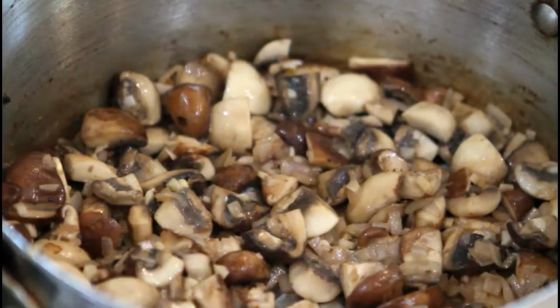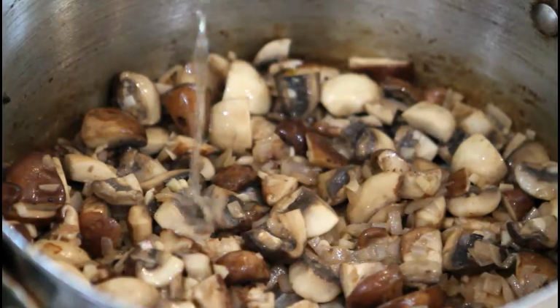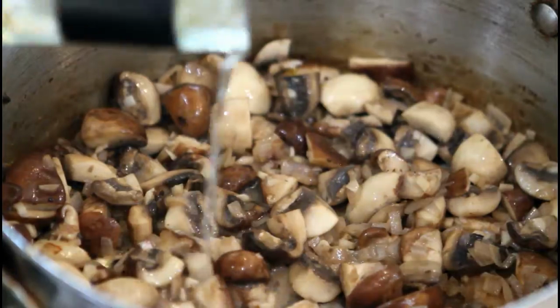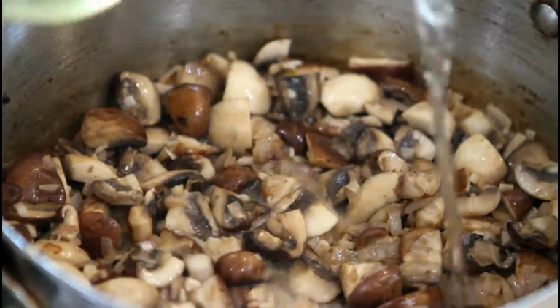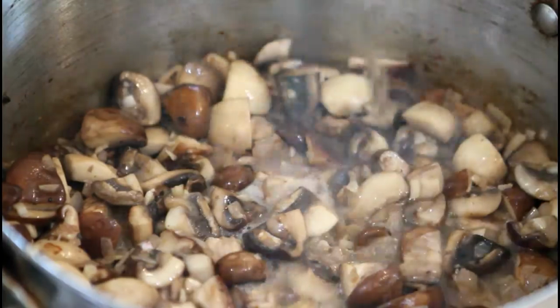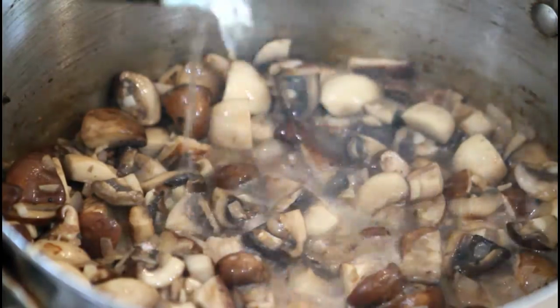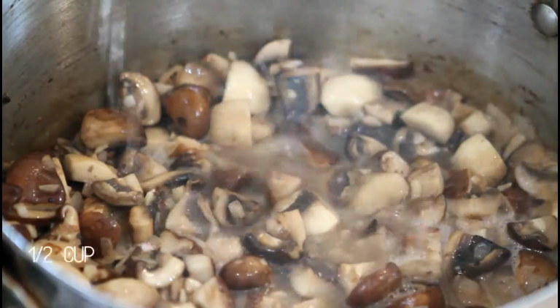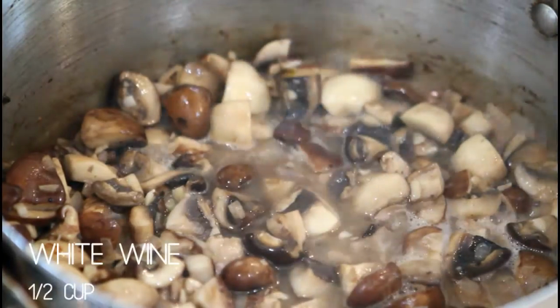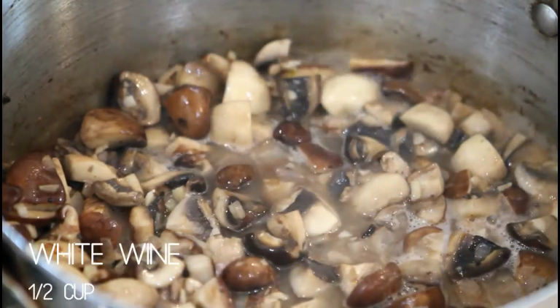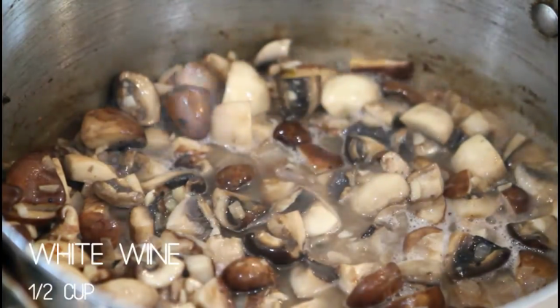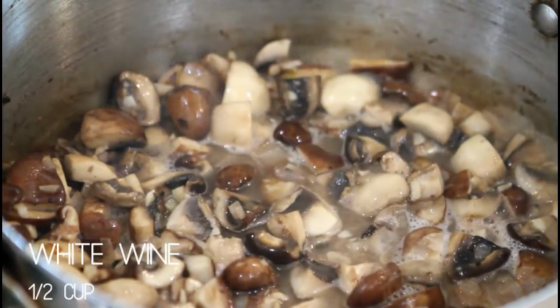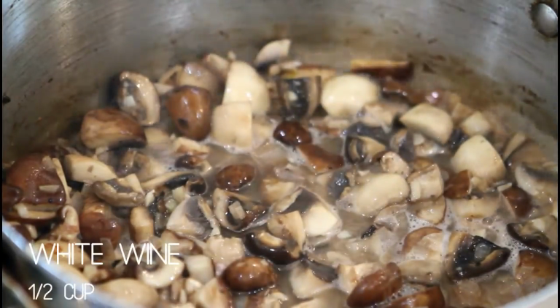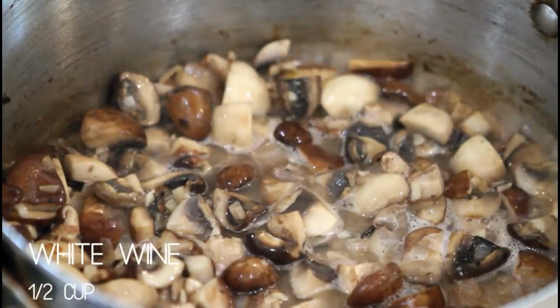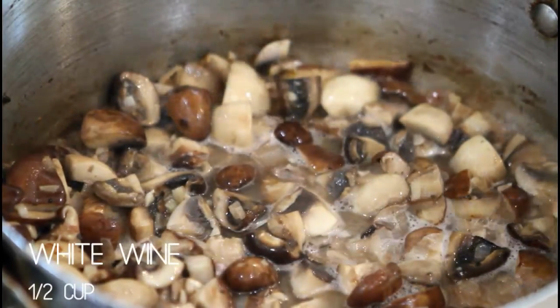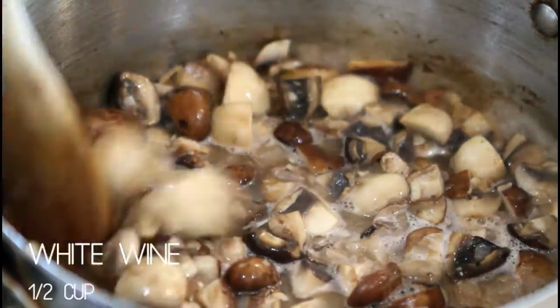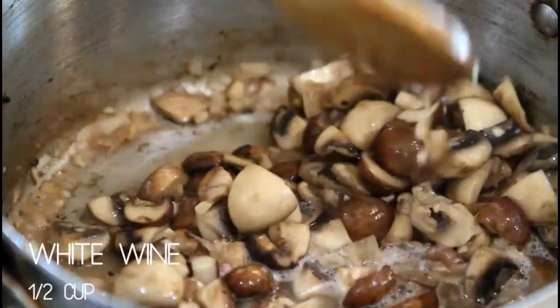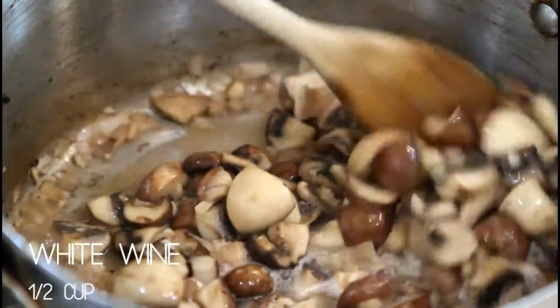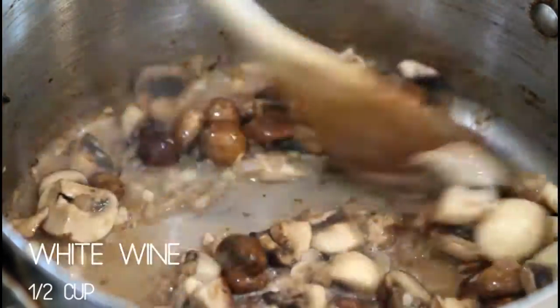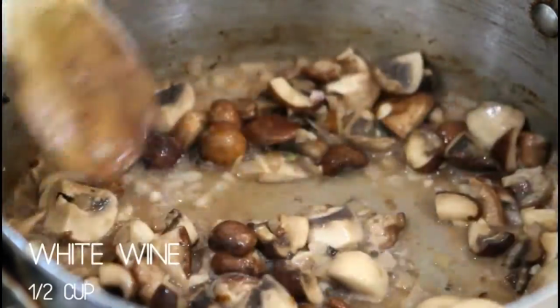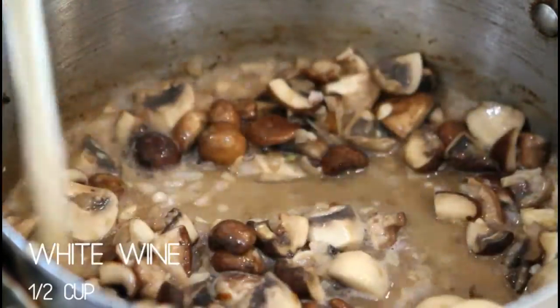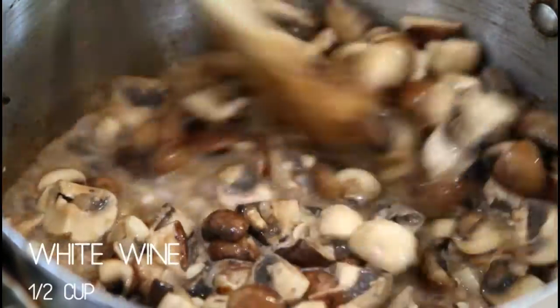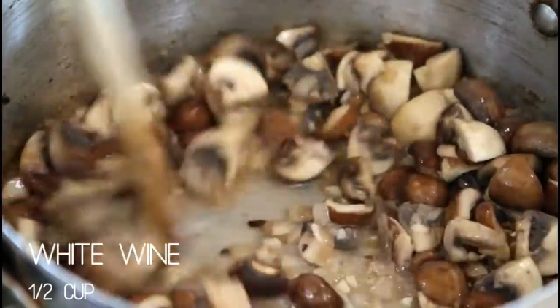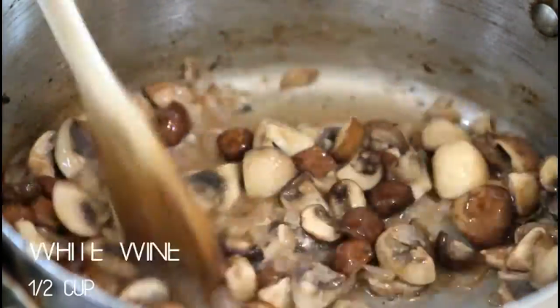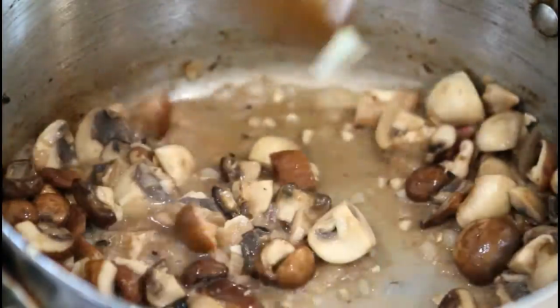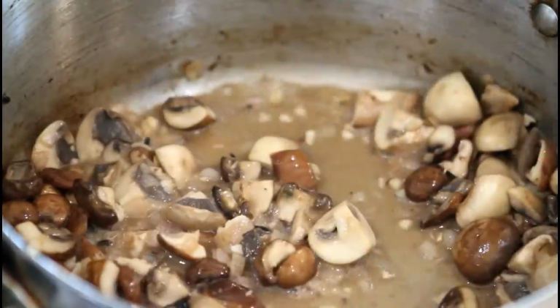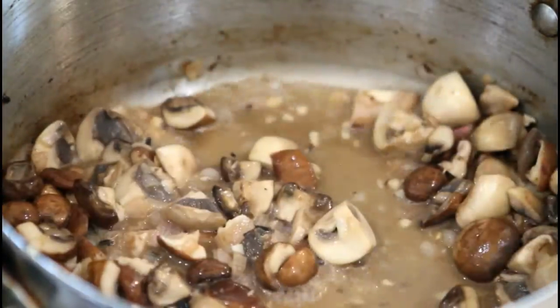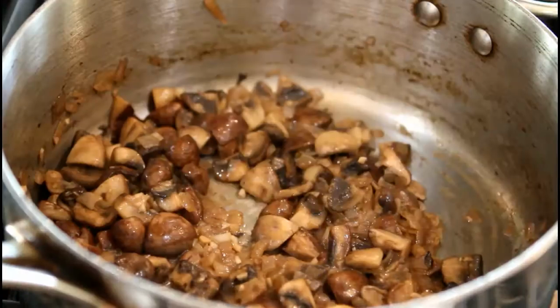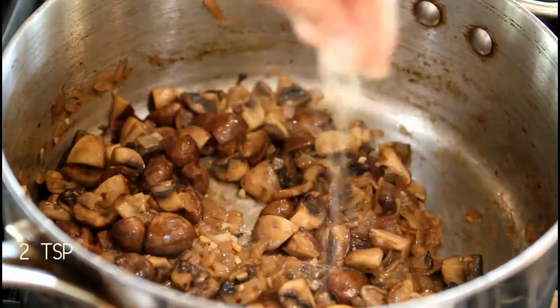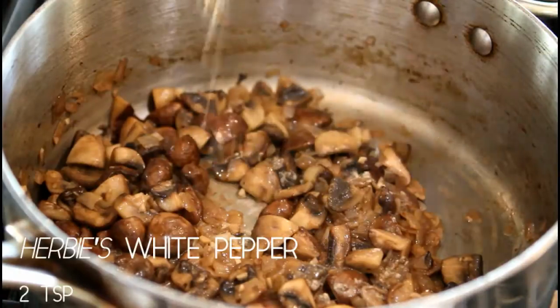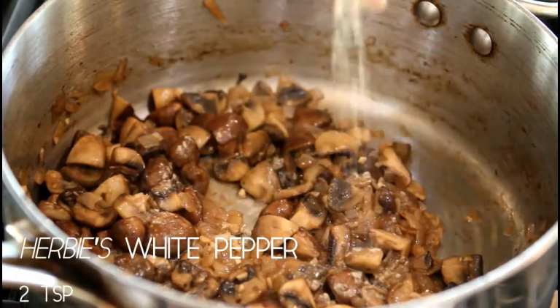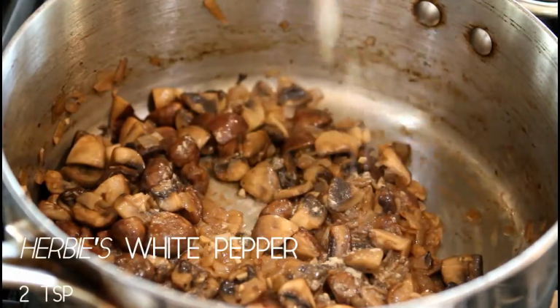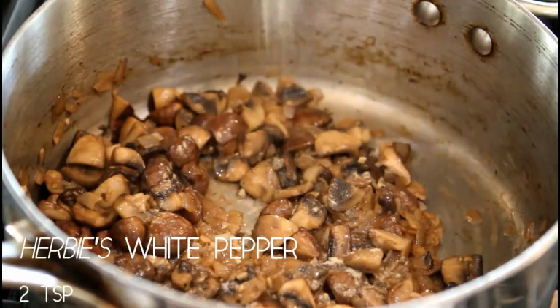Now we're going to add our white wine and turn the heat down to low. Add Herbie's white pepper.